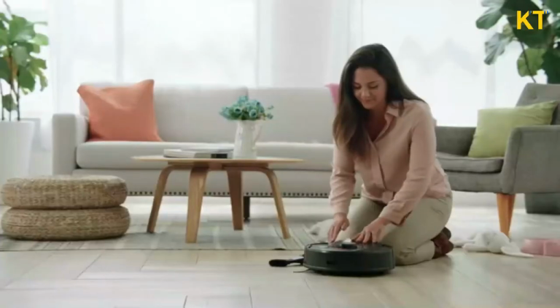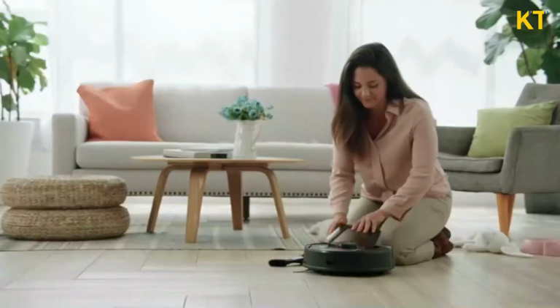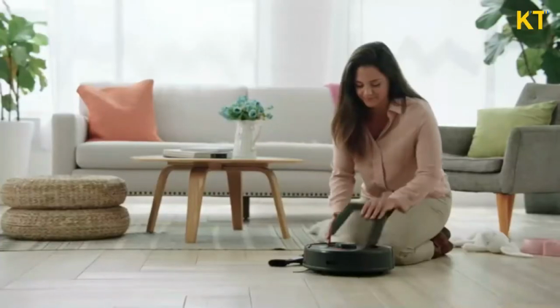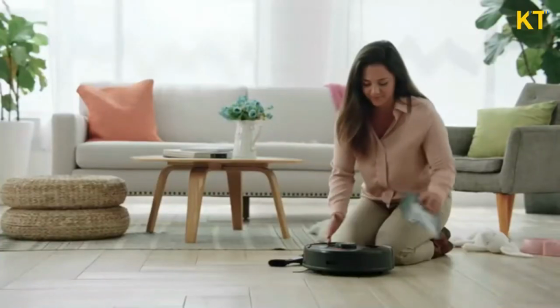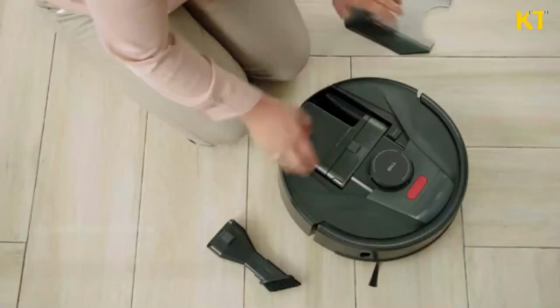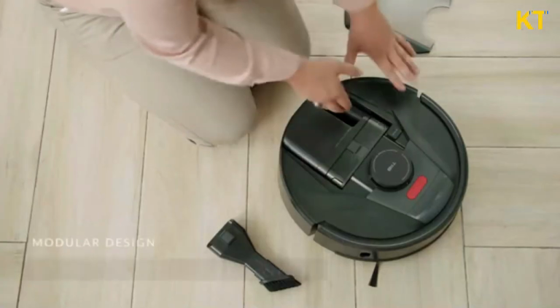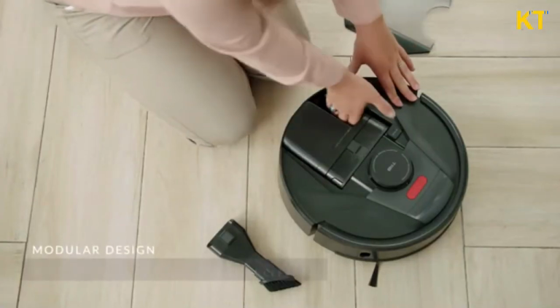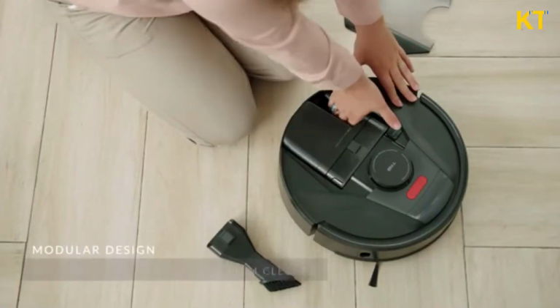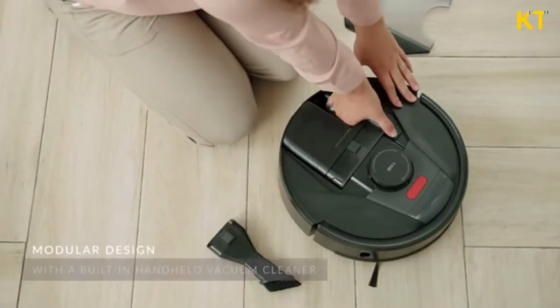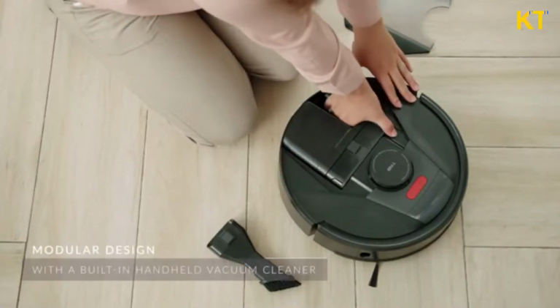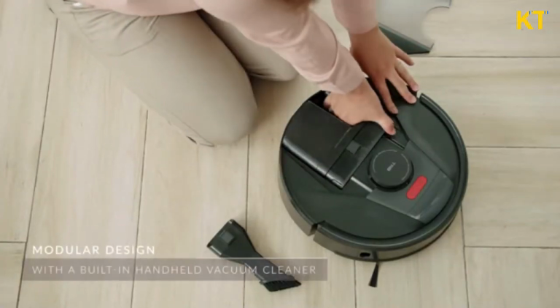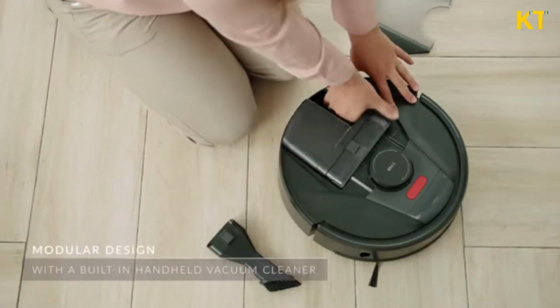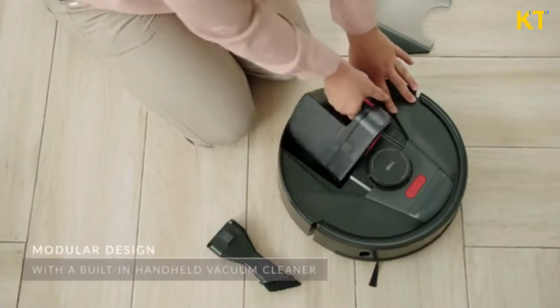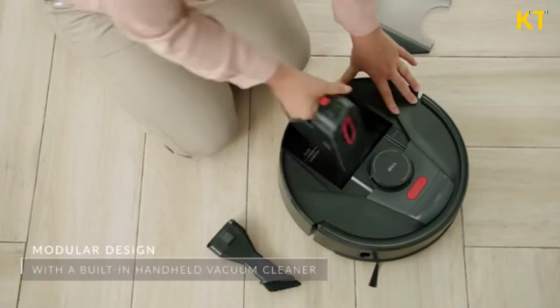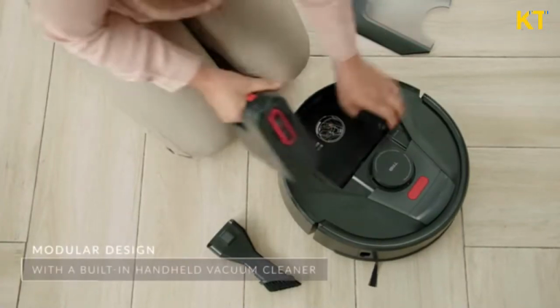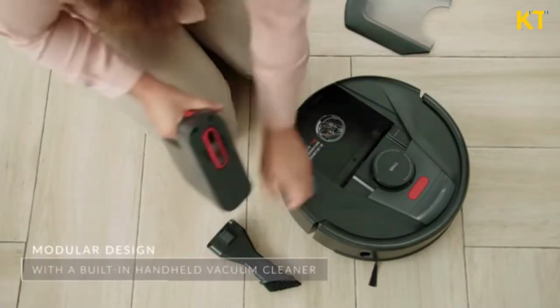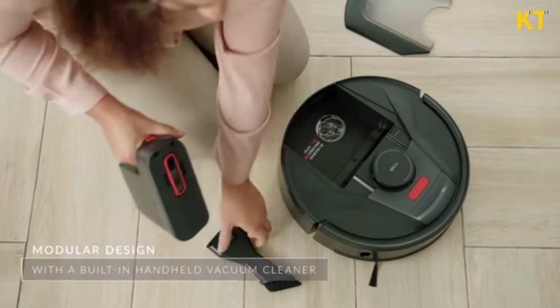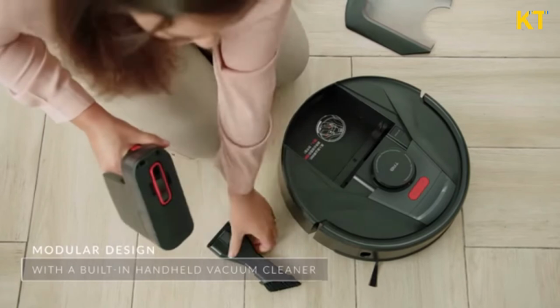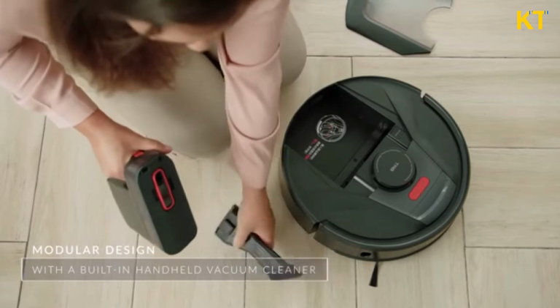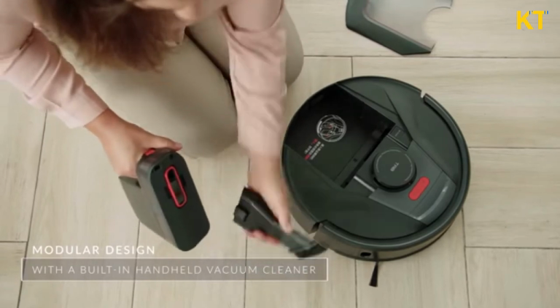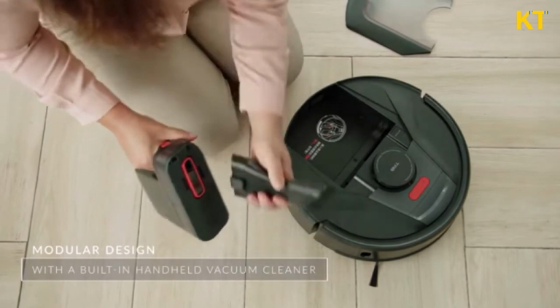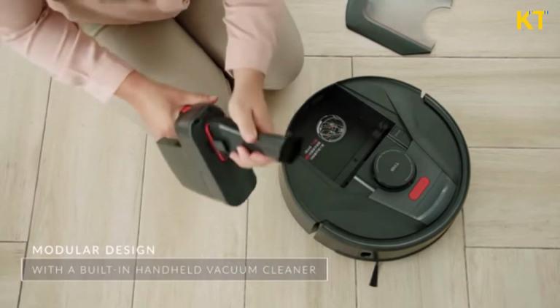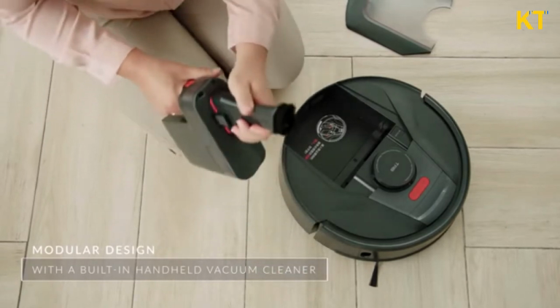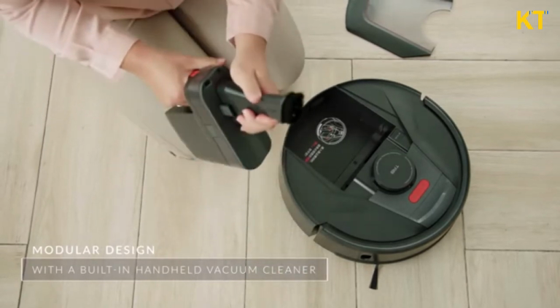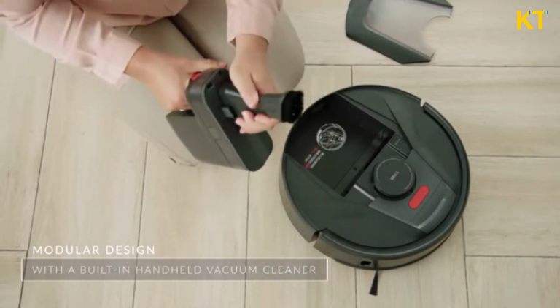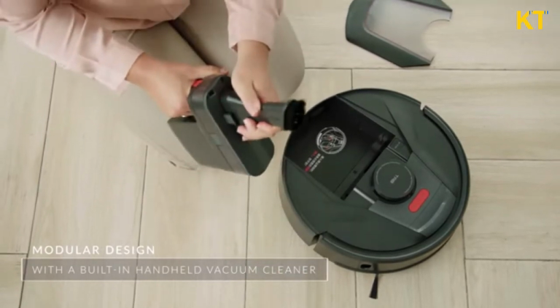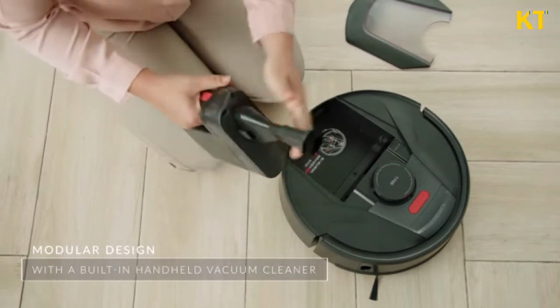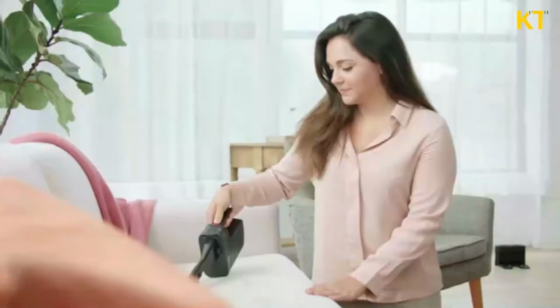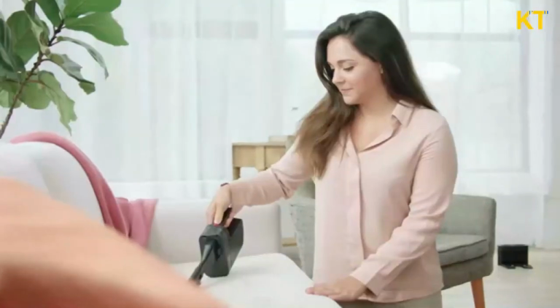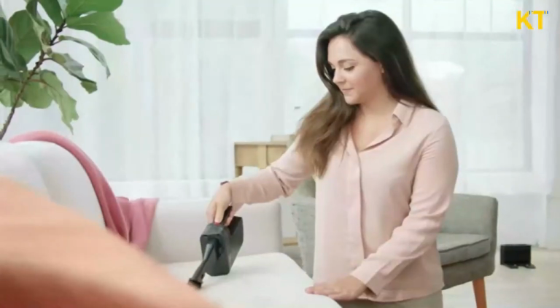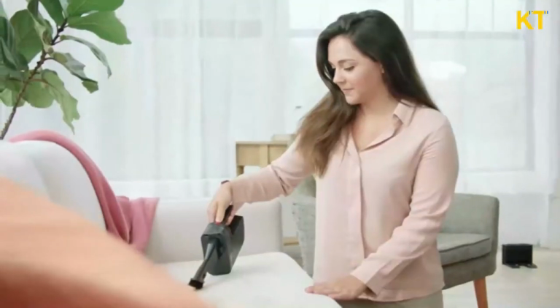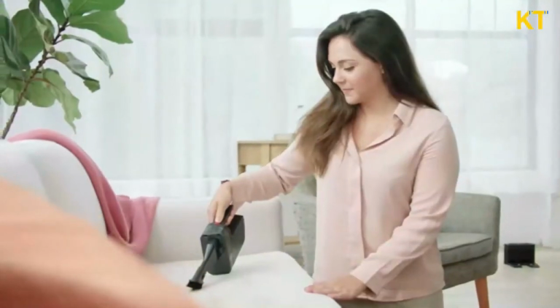TAB Tabit has a super unique built-in detachable cleaner, so you can clean hard-to-reach places by hand.